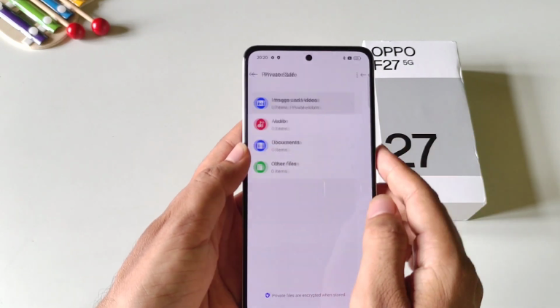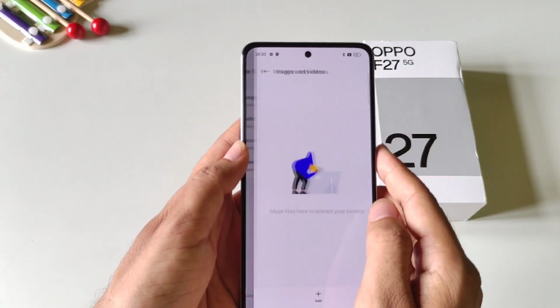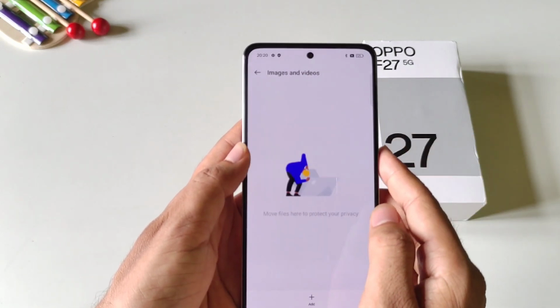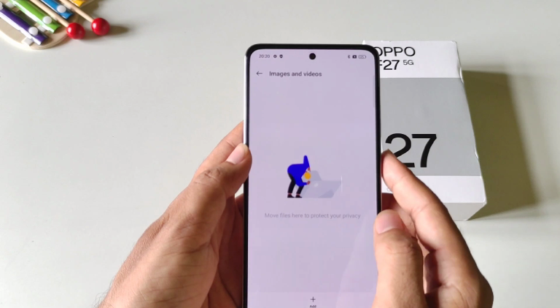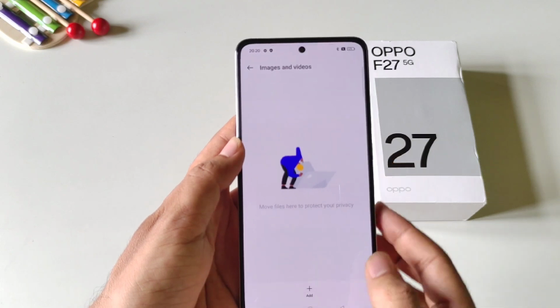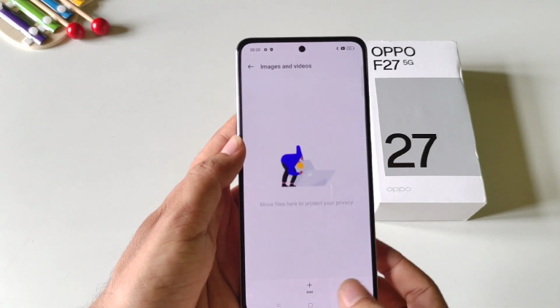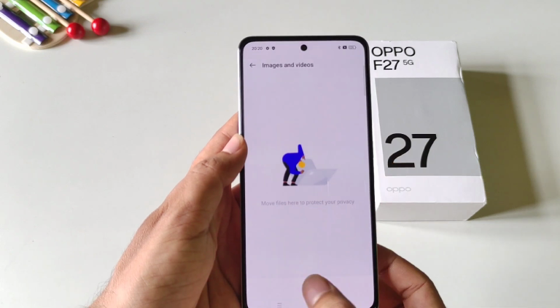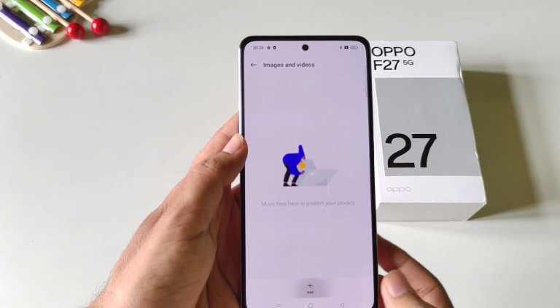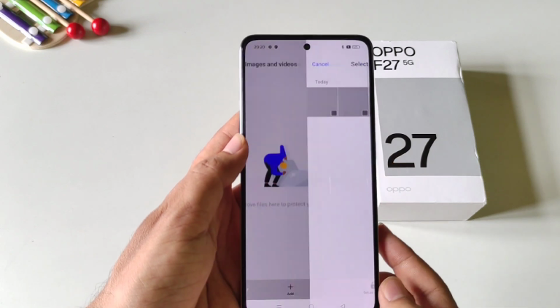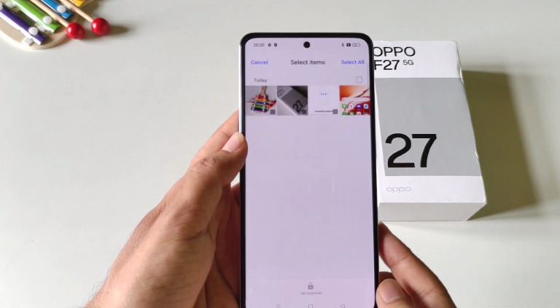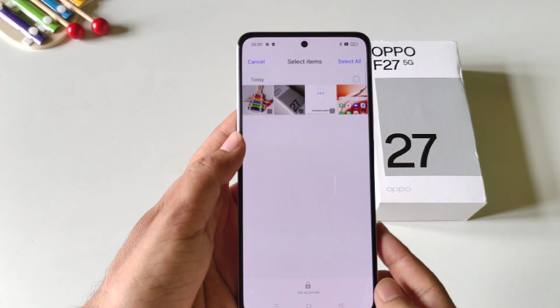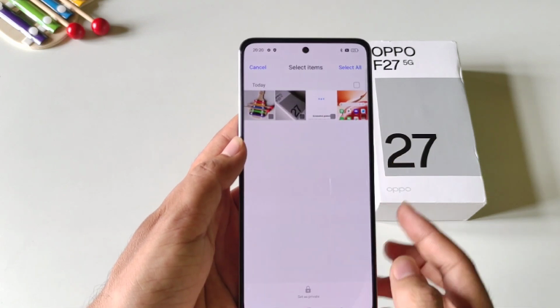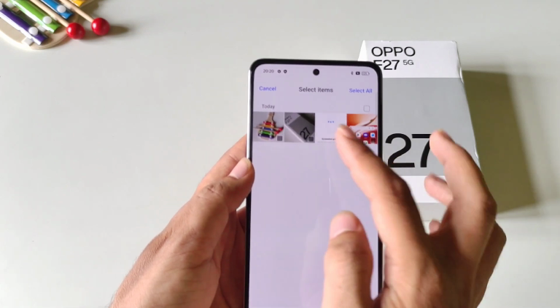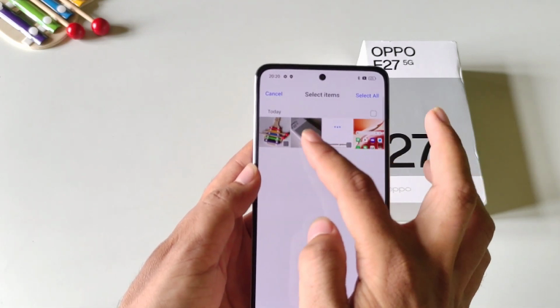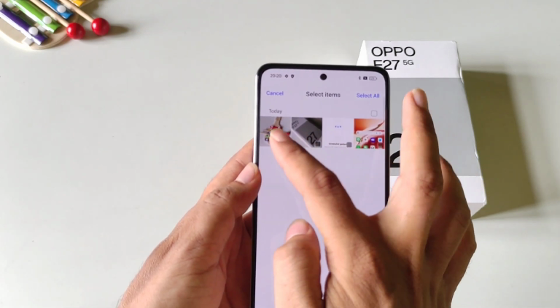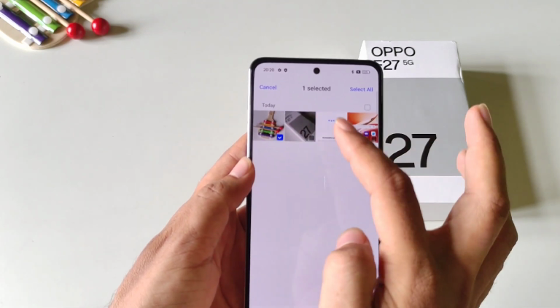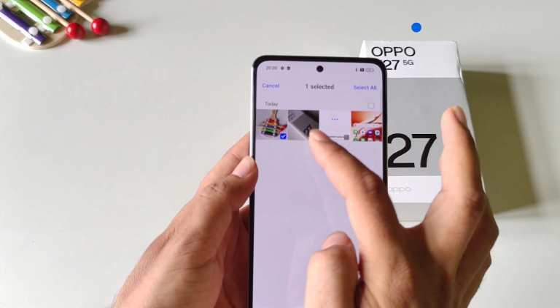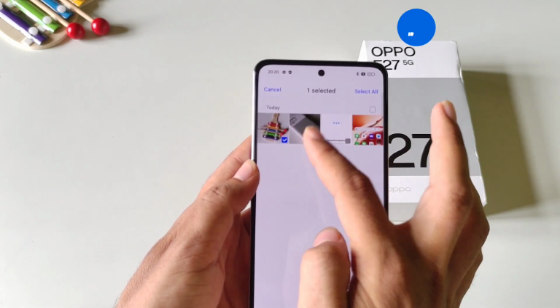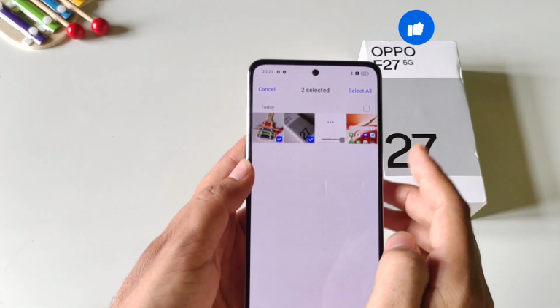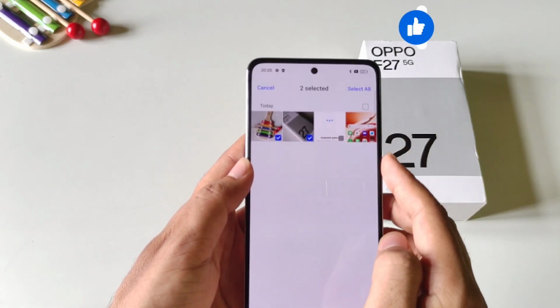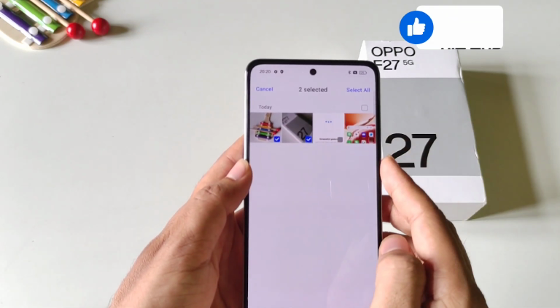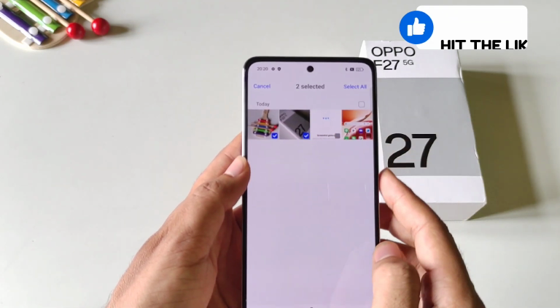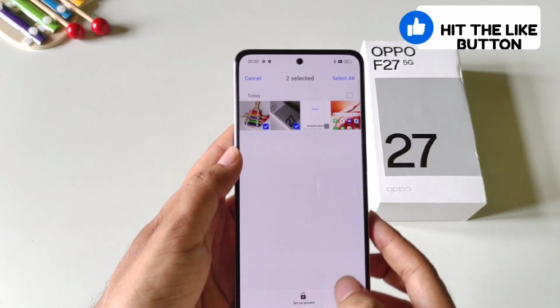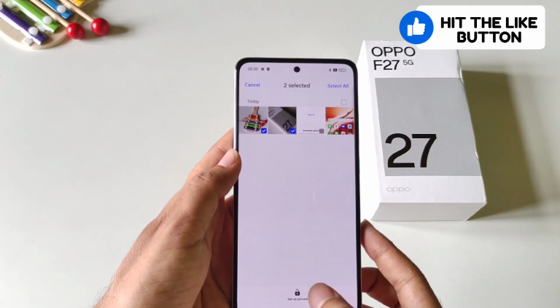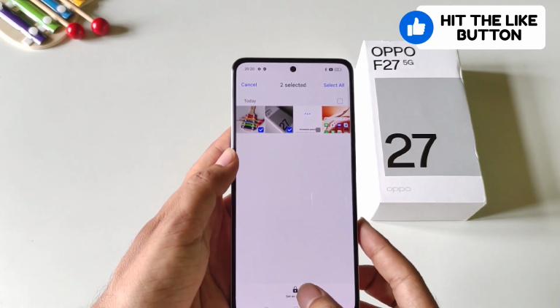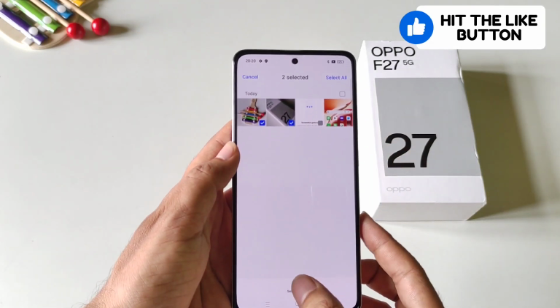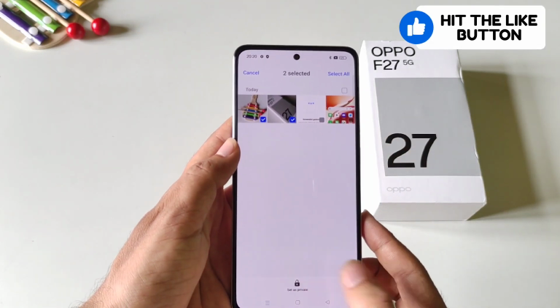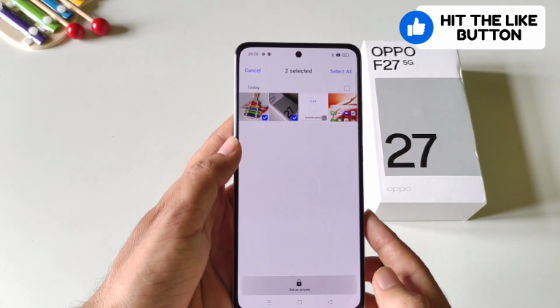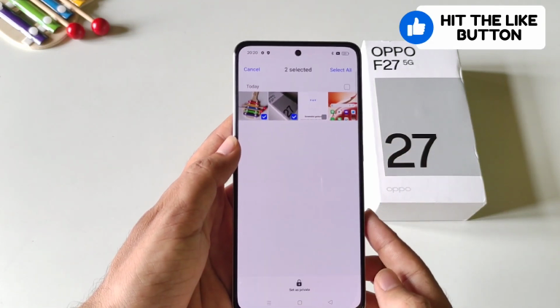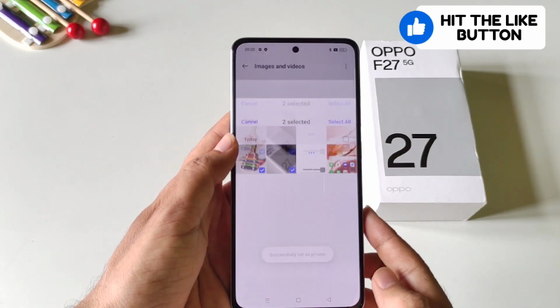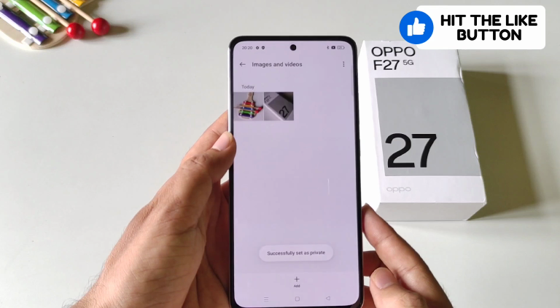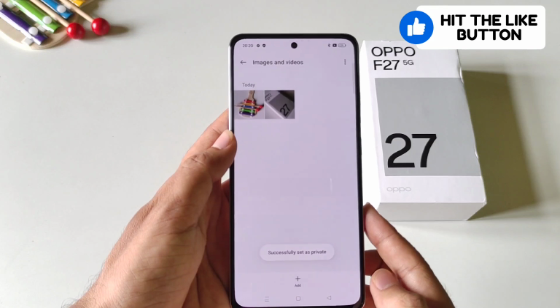Click on Images and Videos and then click on the Add button. Select the photos or videos you want to hide and then click on Set as Private.